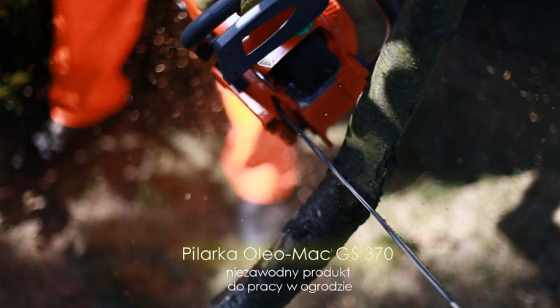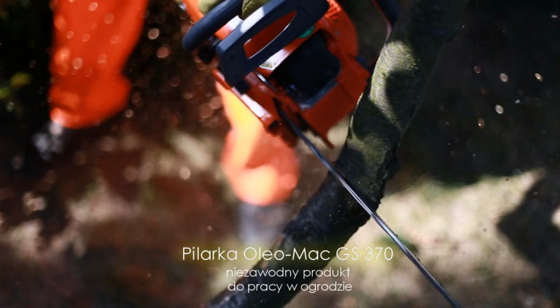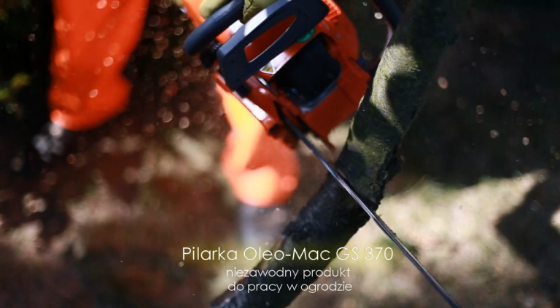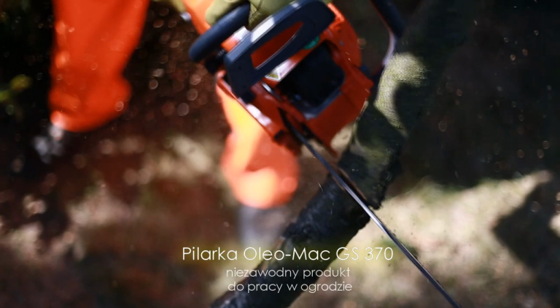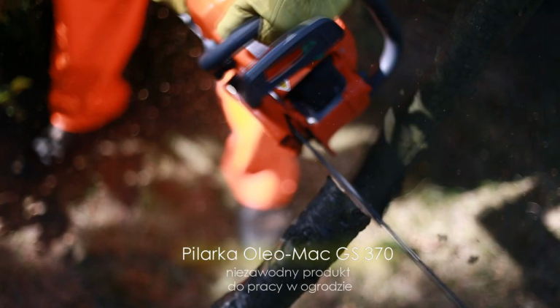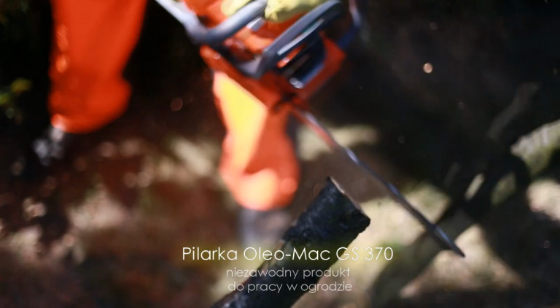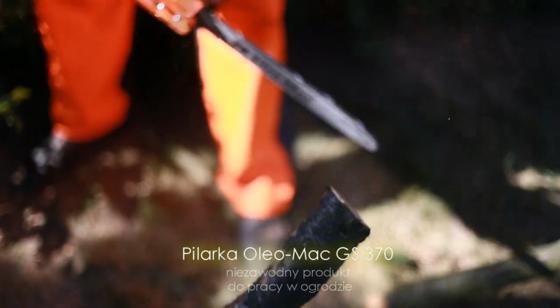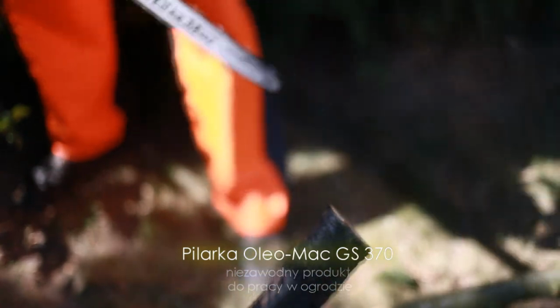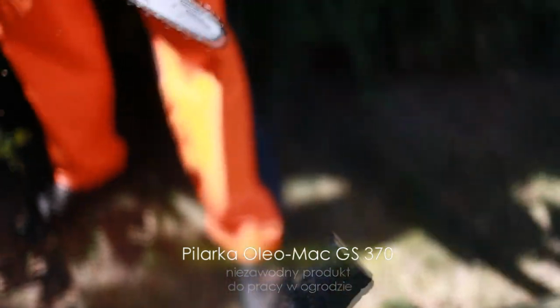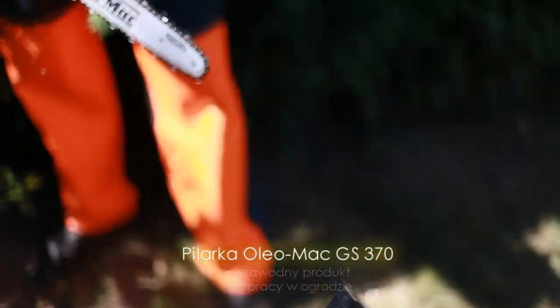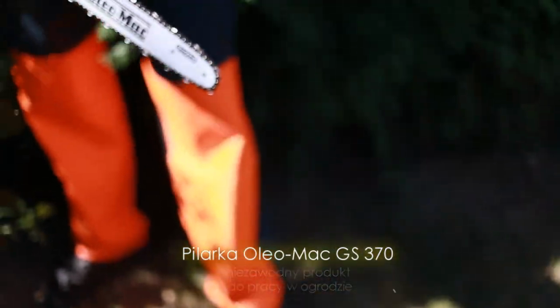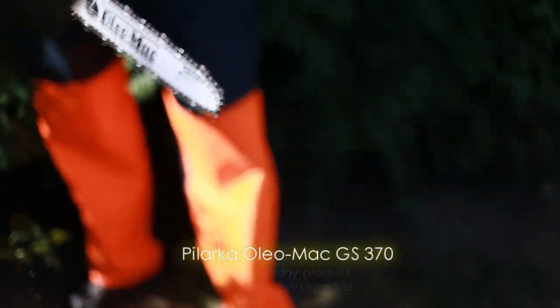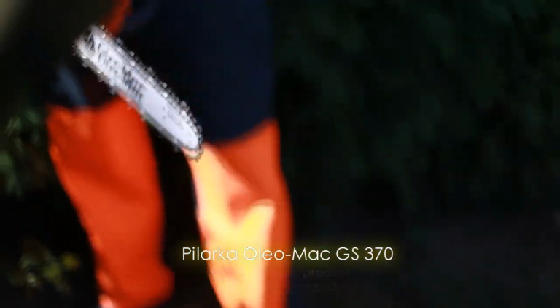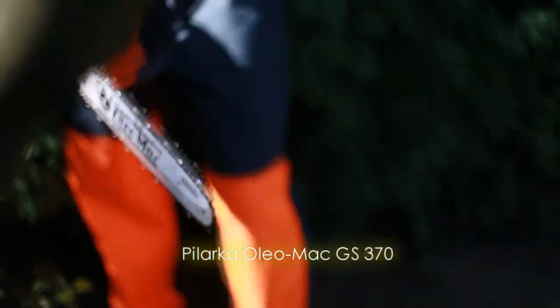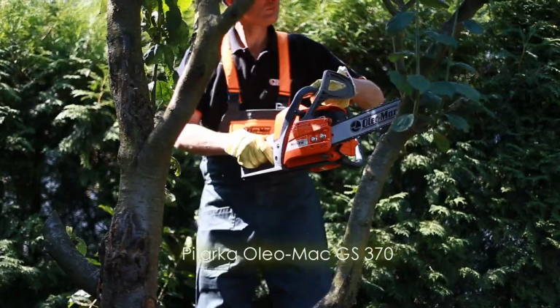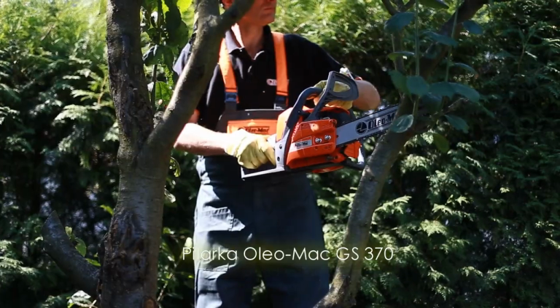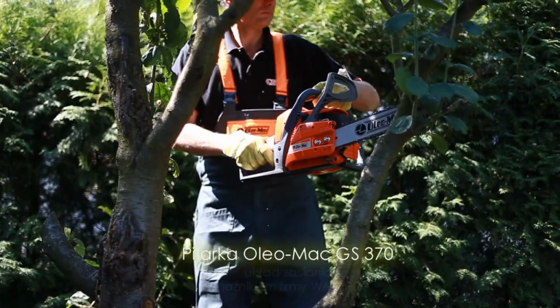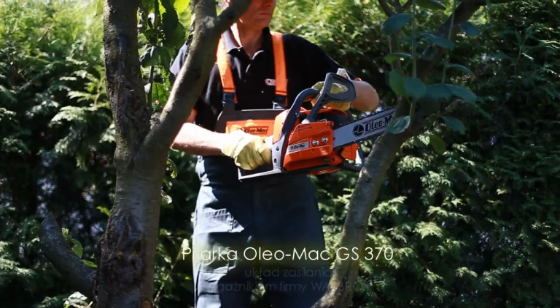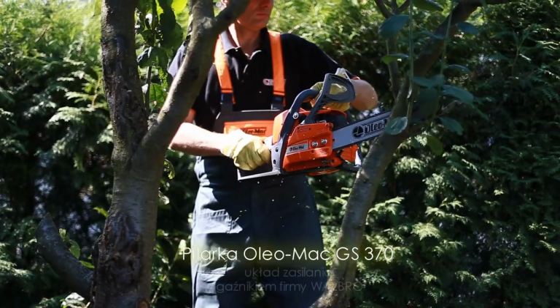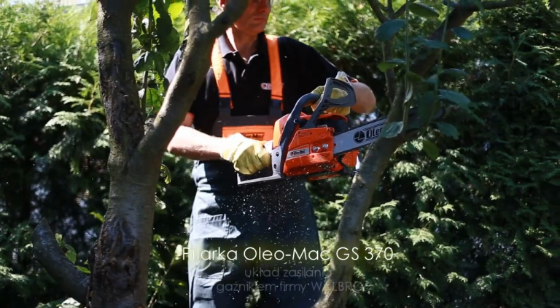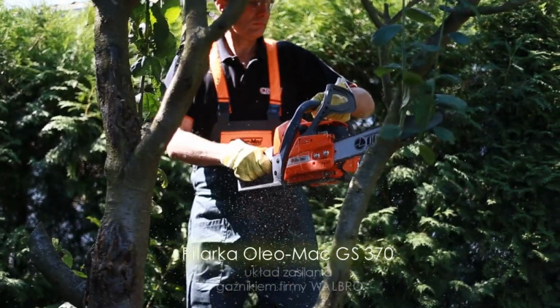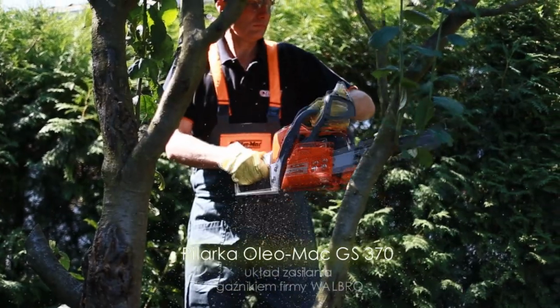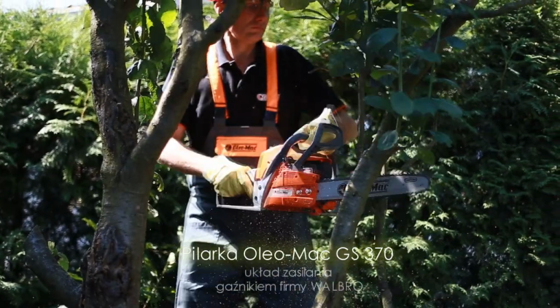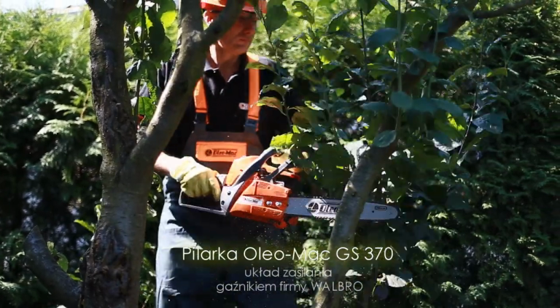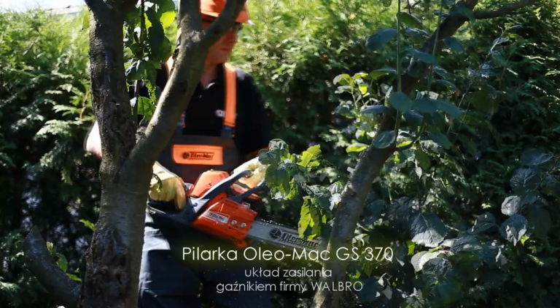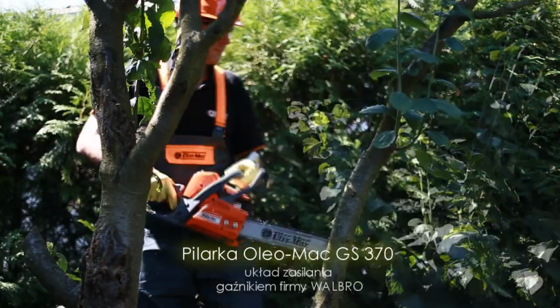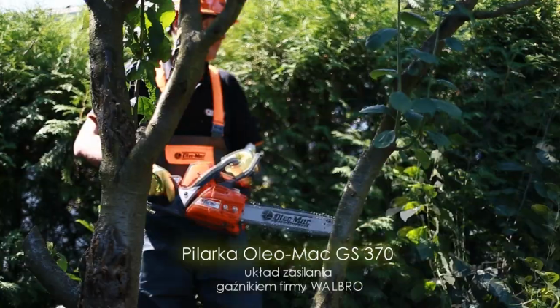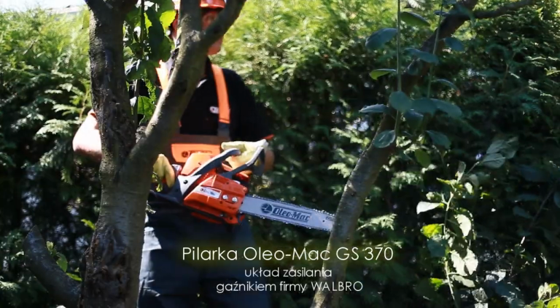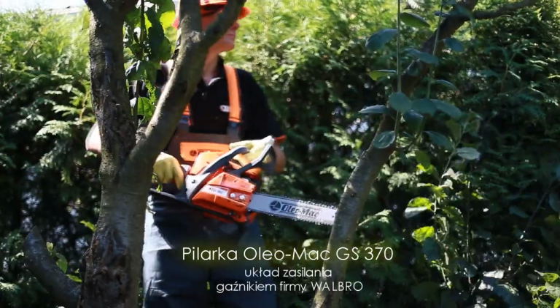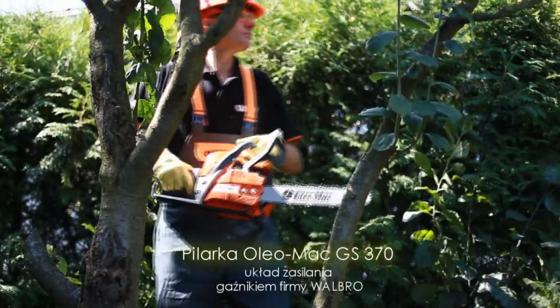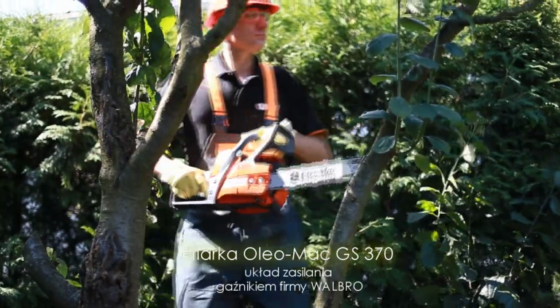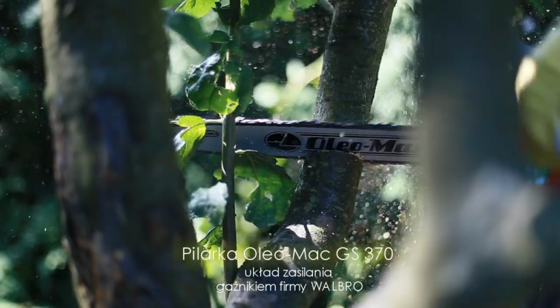W układzie zasilania znajduje się gaźnik Valpro, wiodącej marki wśród producentów gaźników membranowych na świecie.